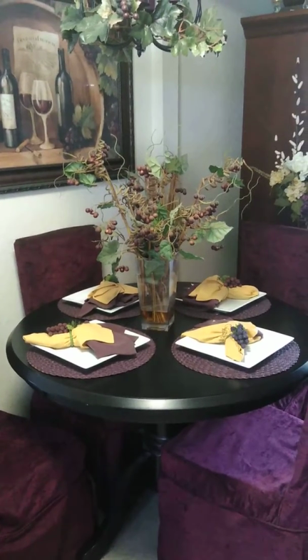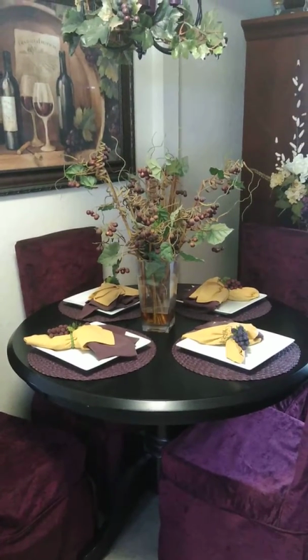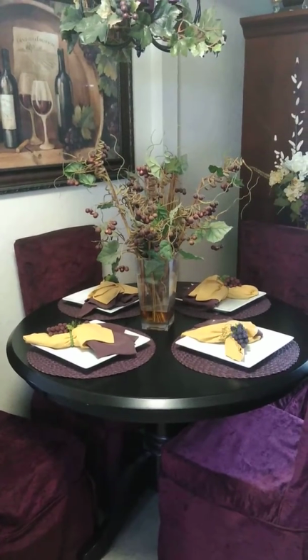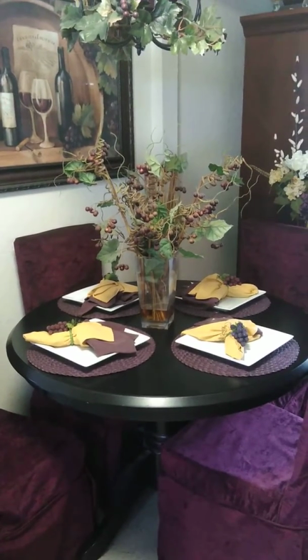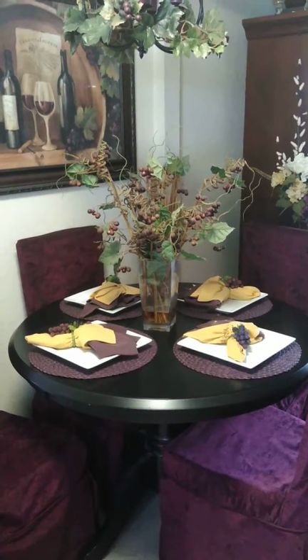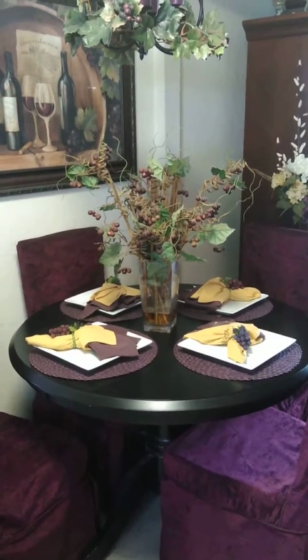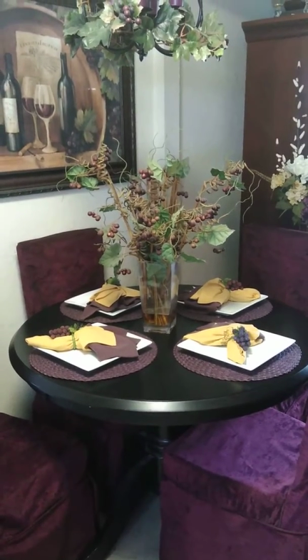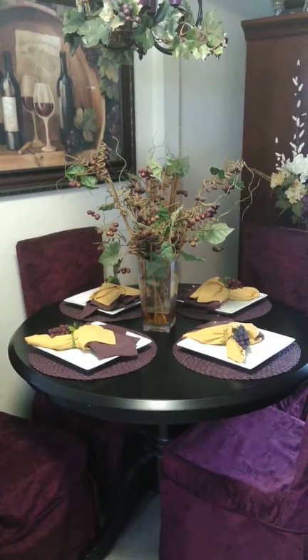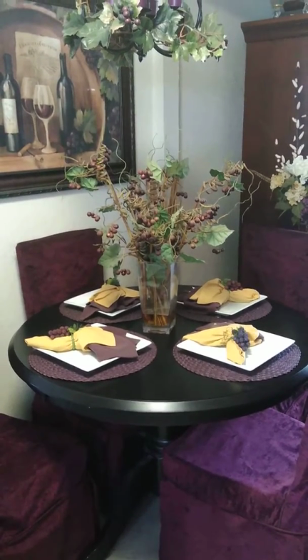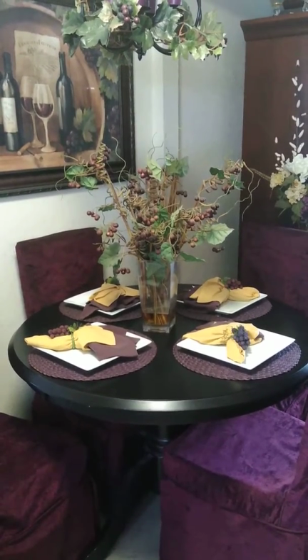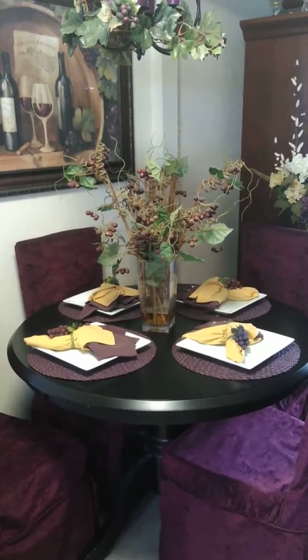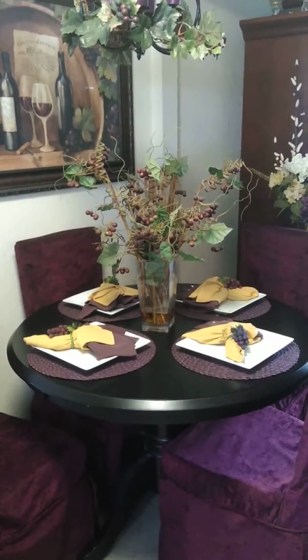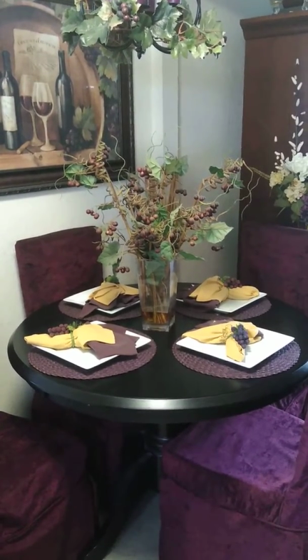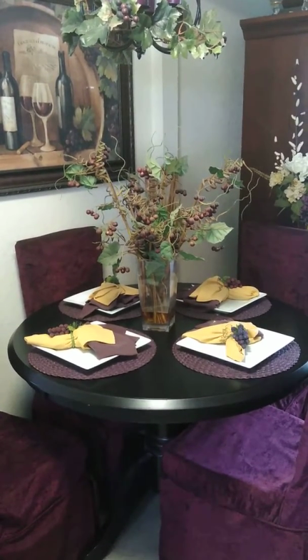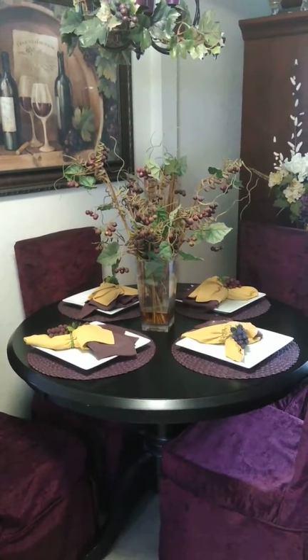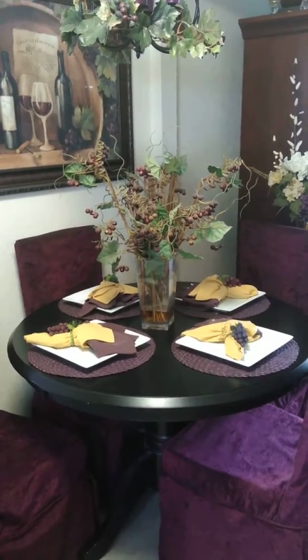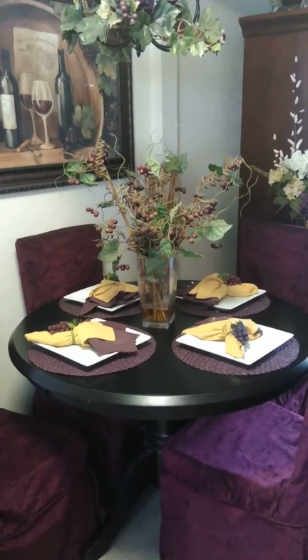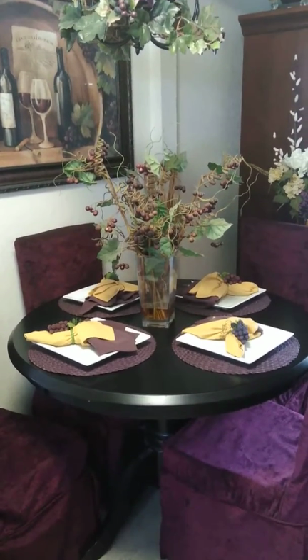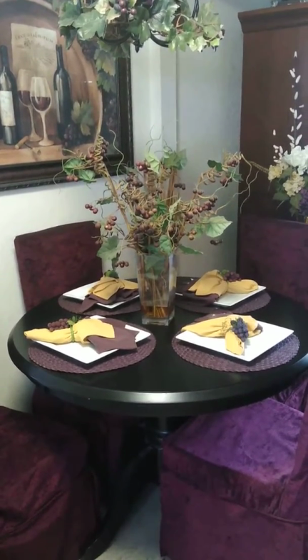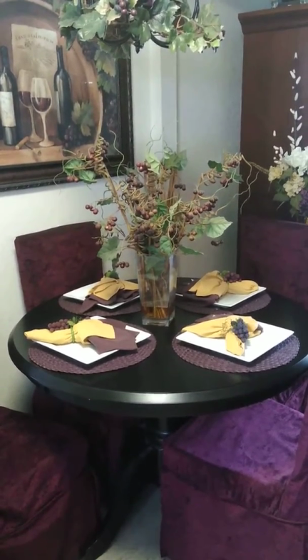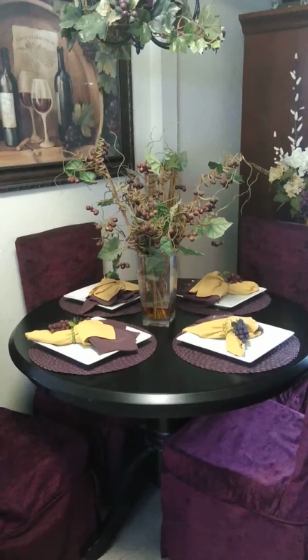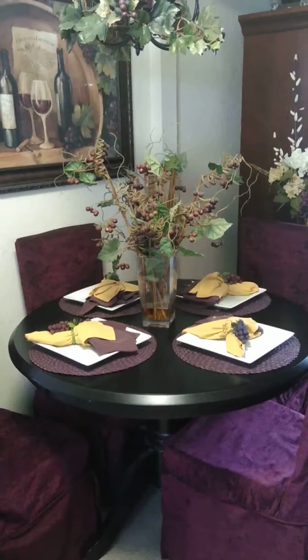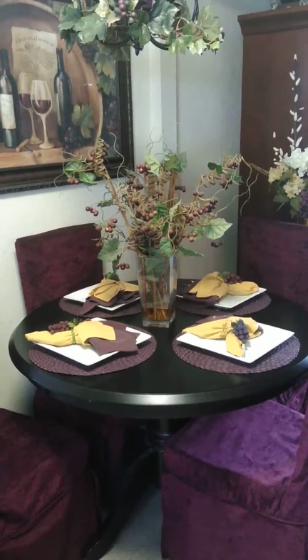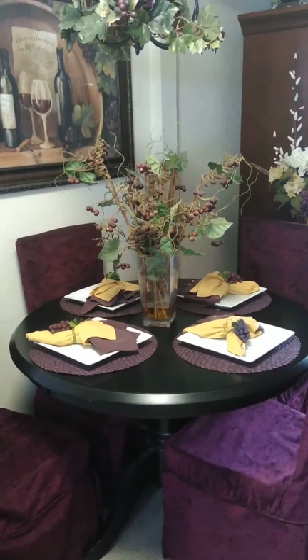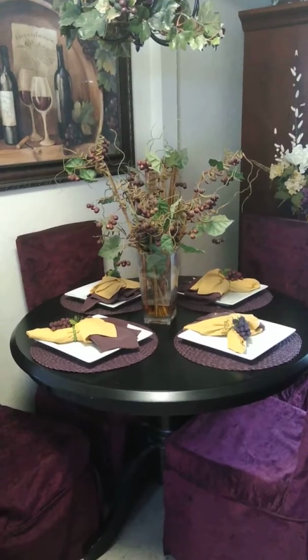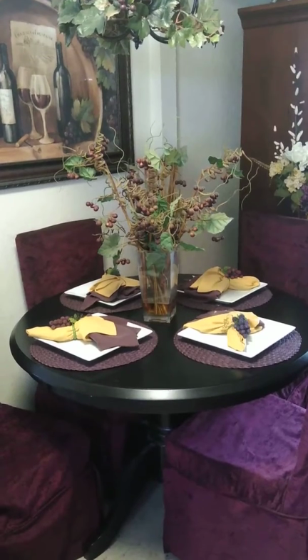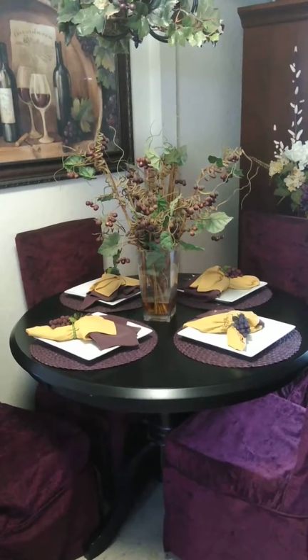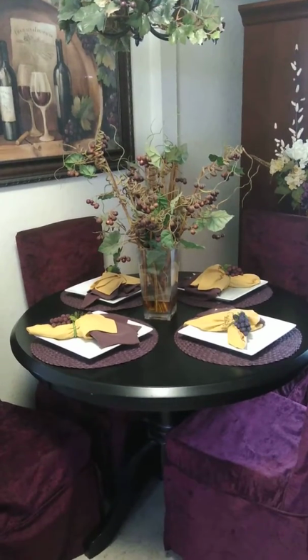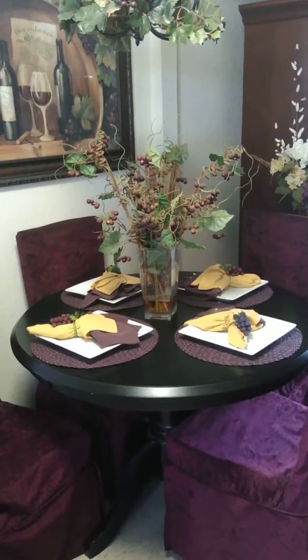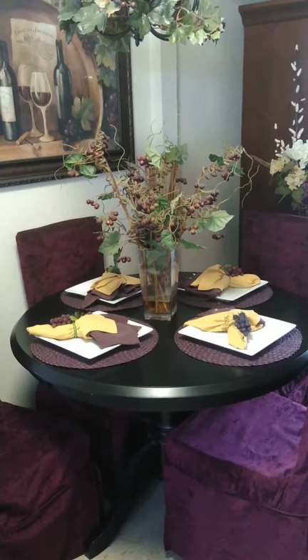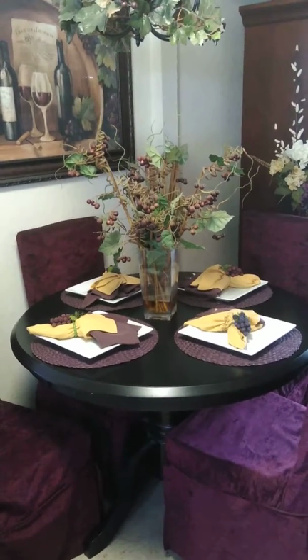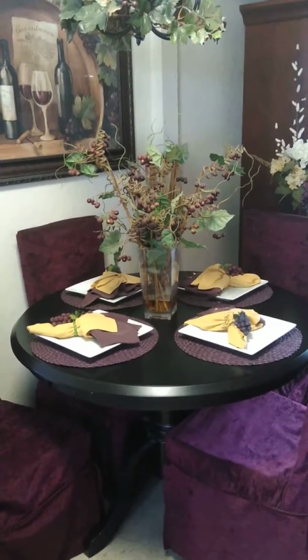What's up YouTube! I just wanted to give you a quick video on this beautiful table setup and let you know where the items were purchased from.